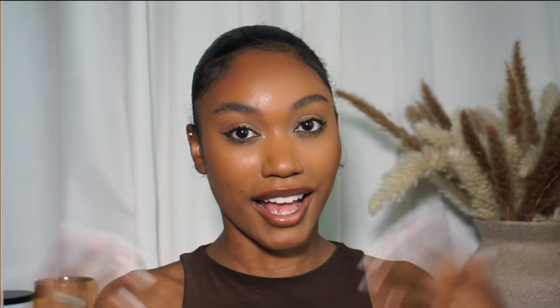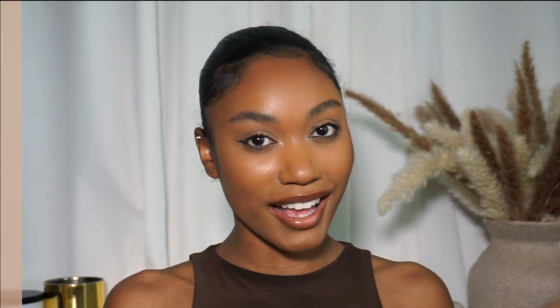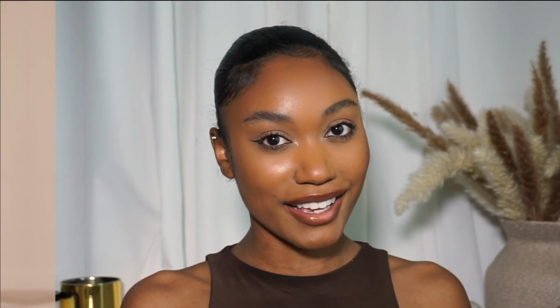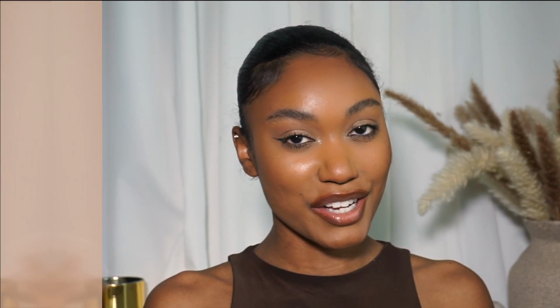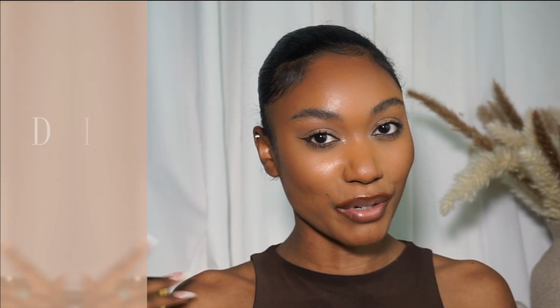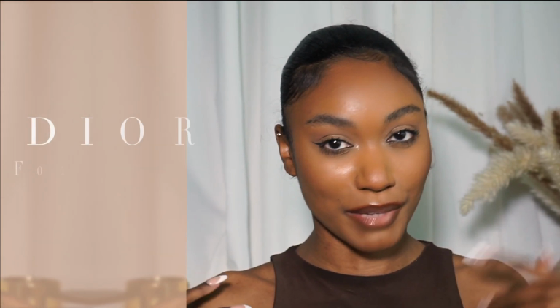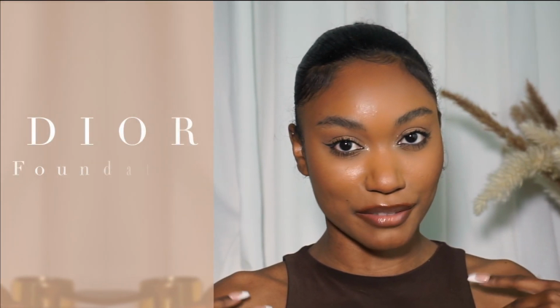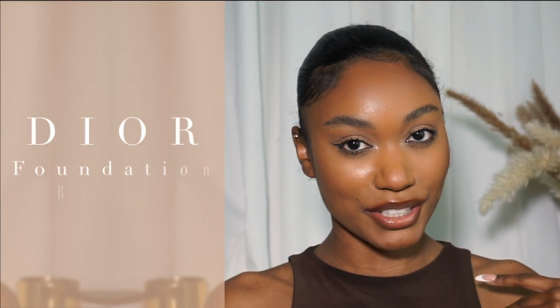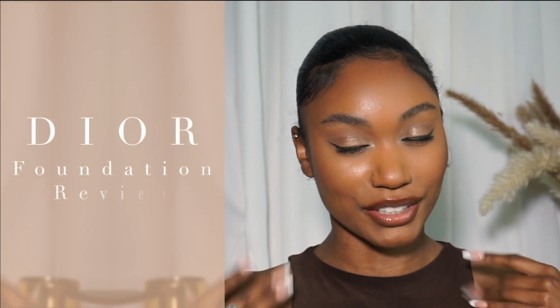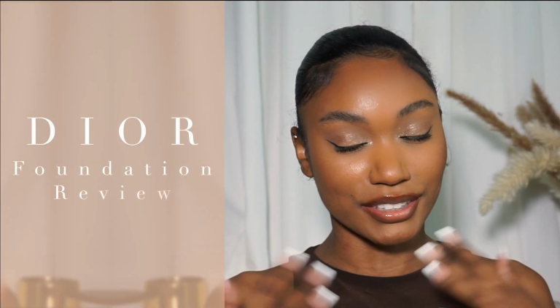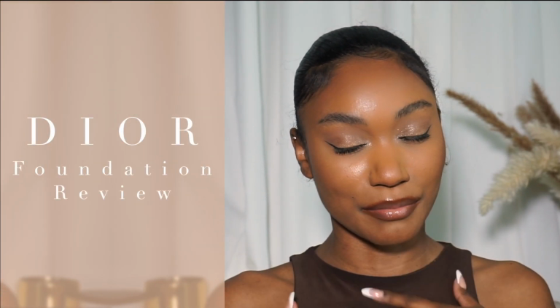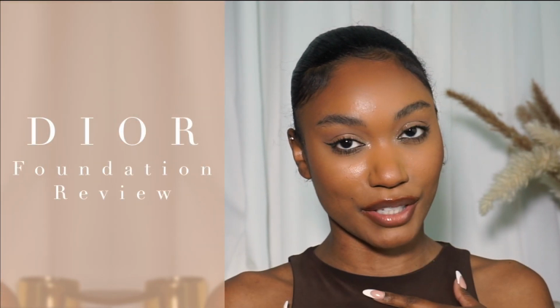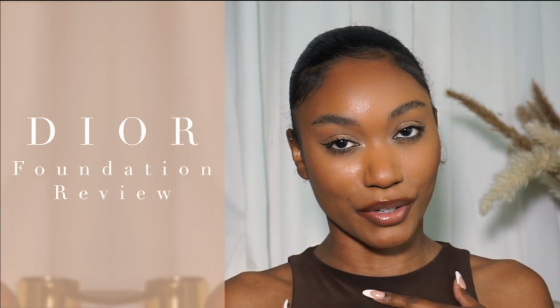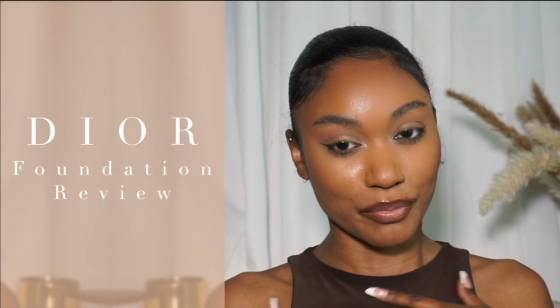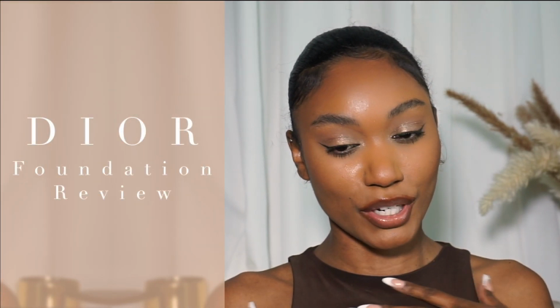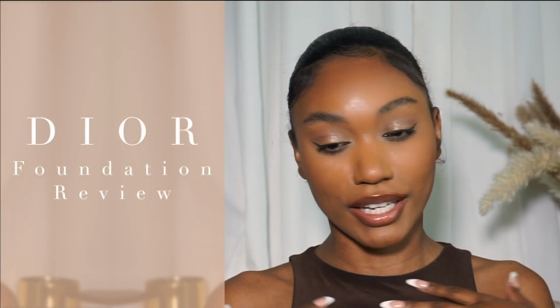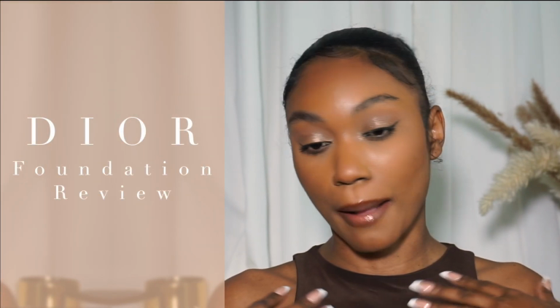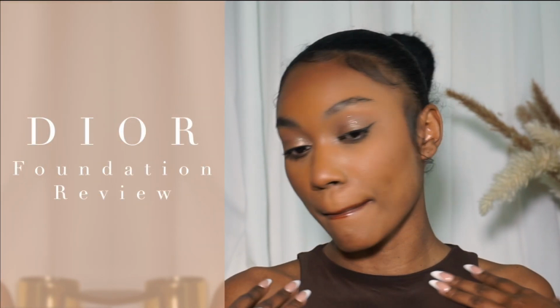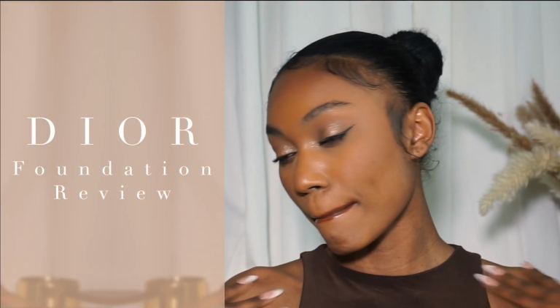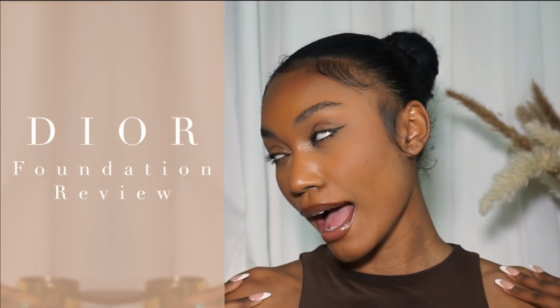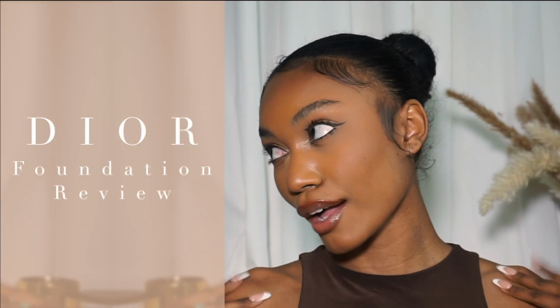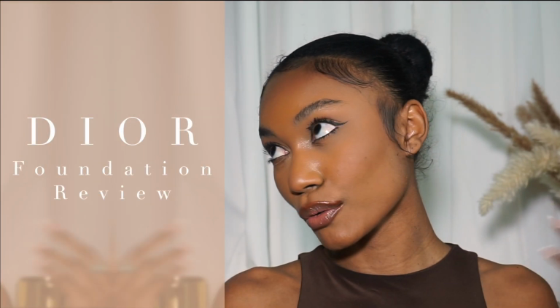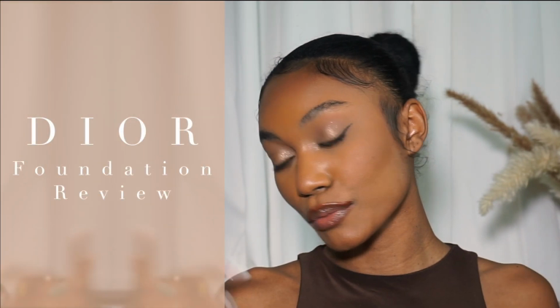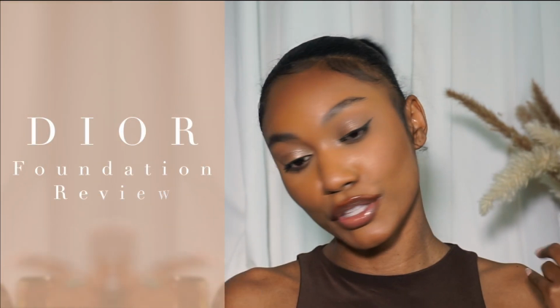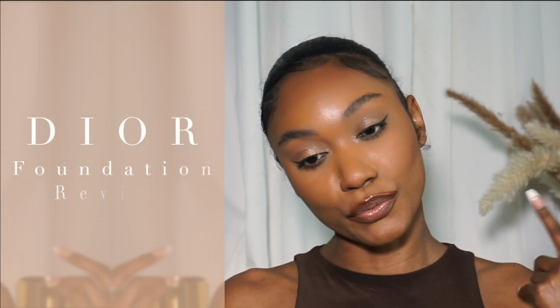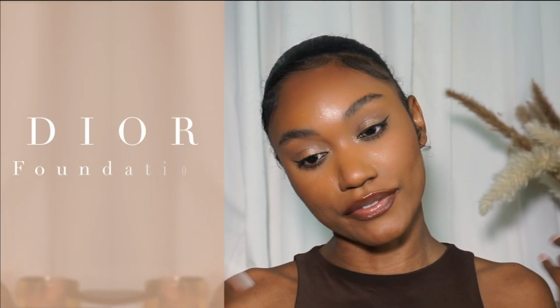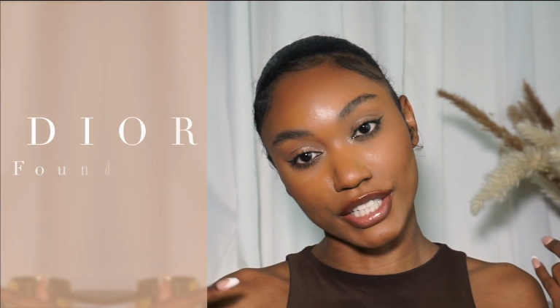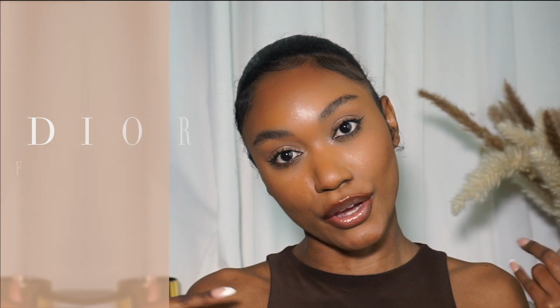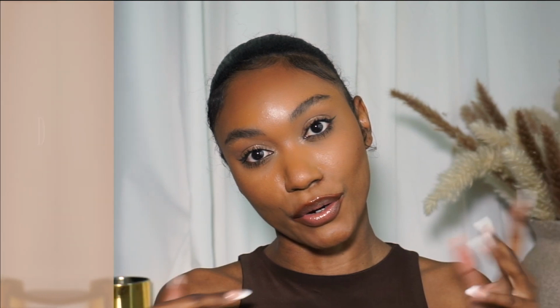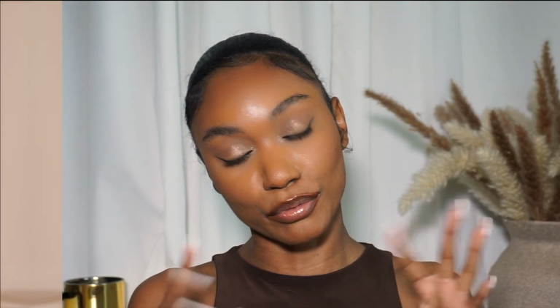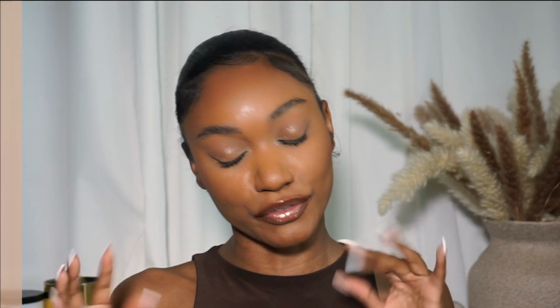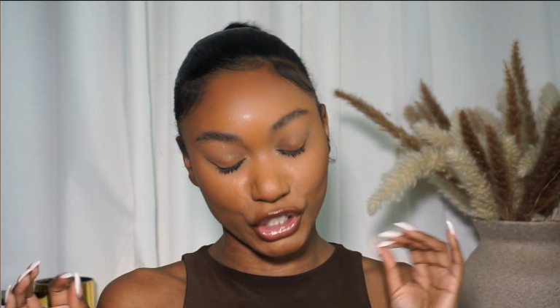Hi, welcome back to my channel. It's me, Yvonne Brooke, and I am back with a new video, a review.